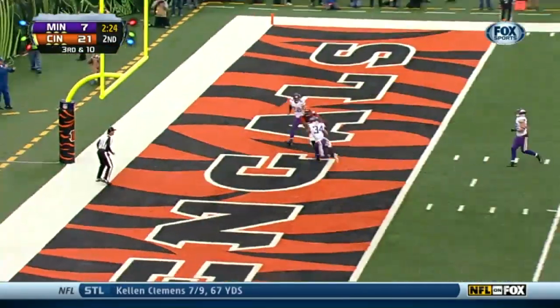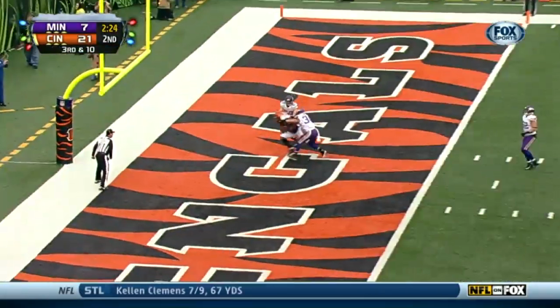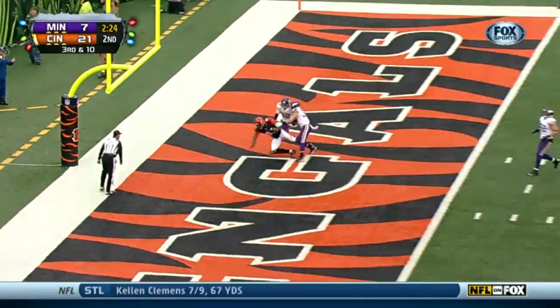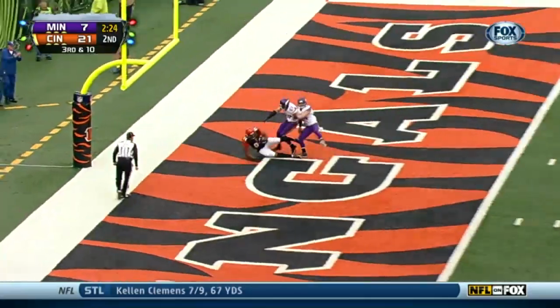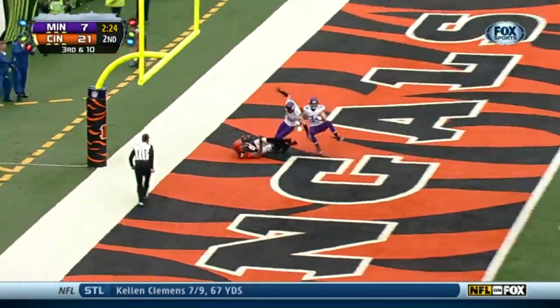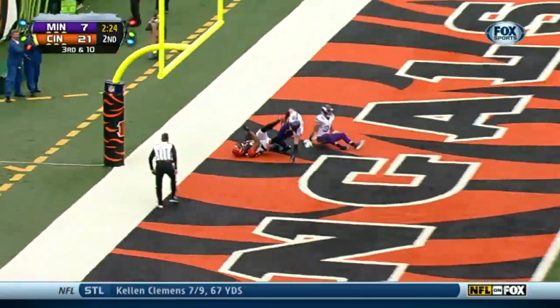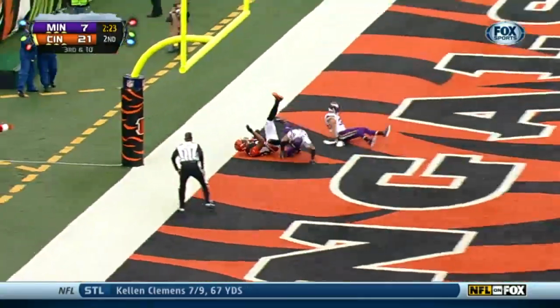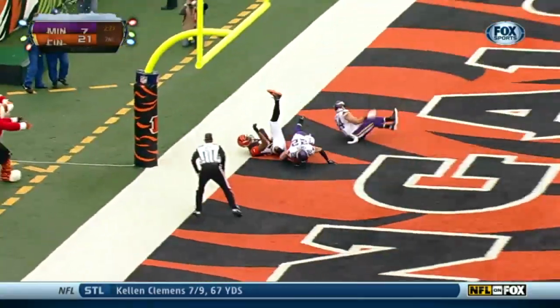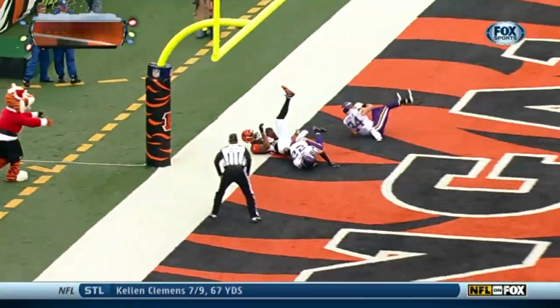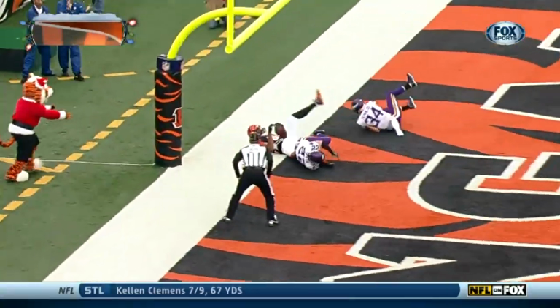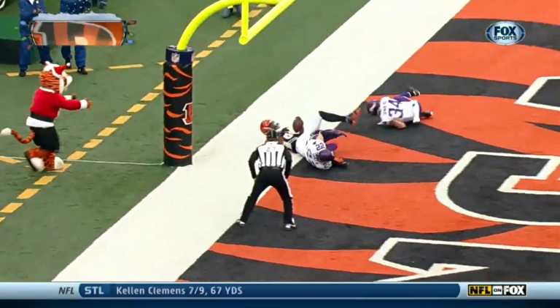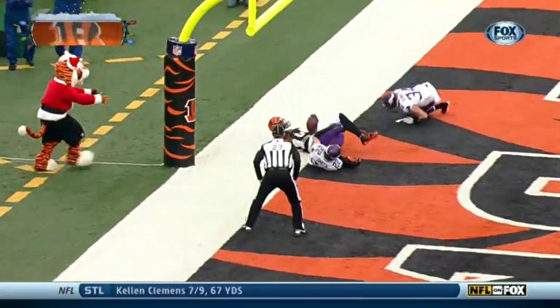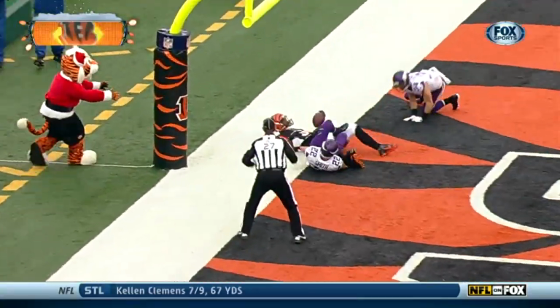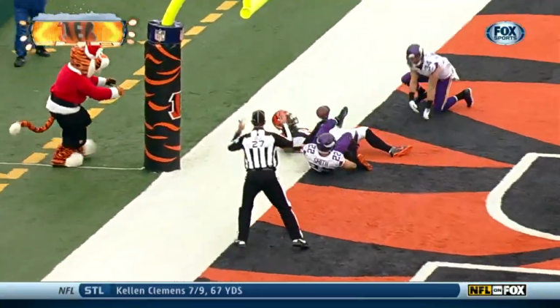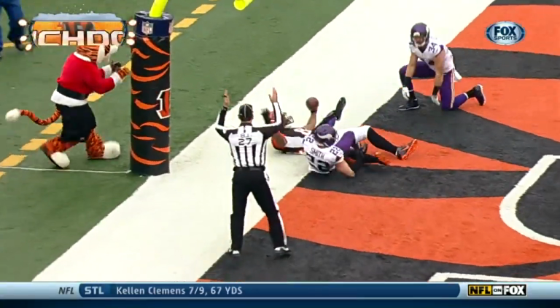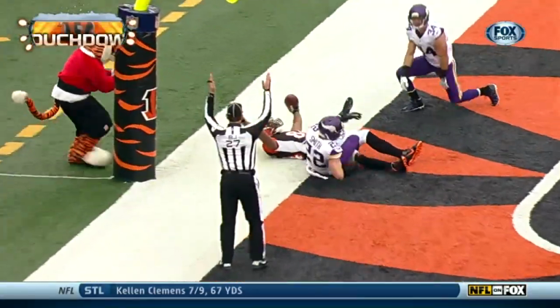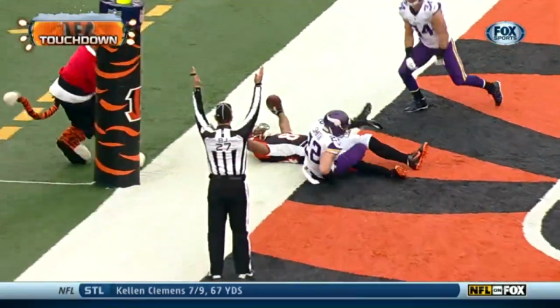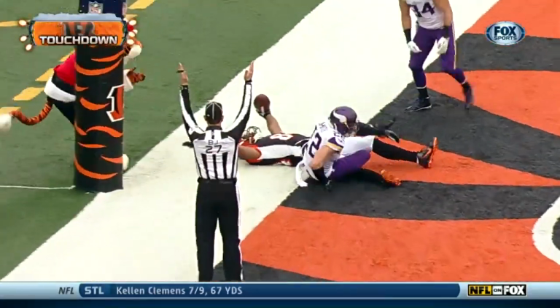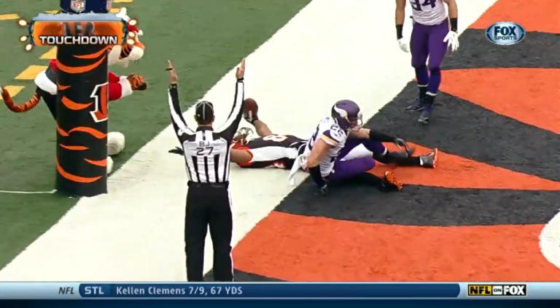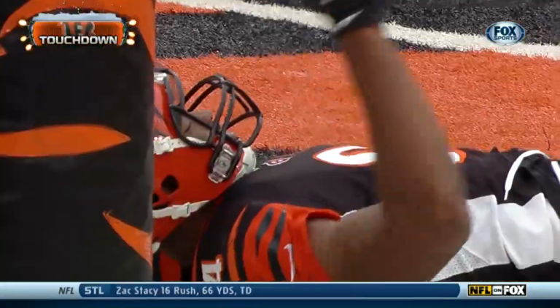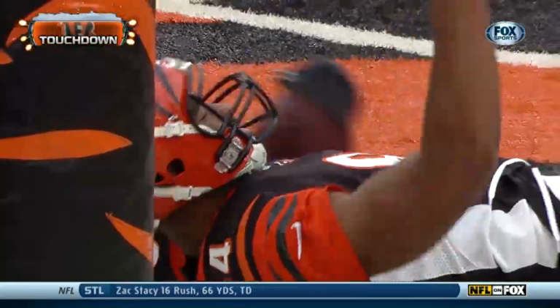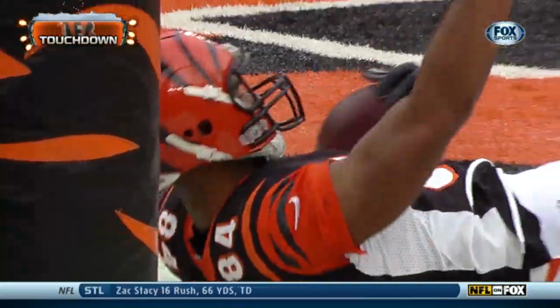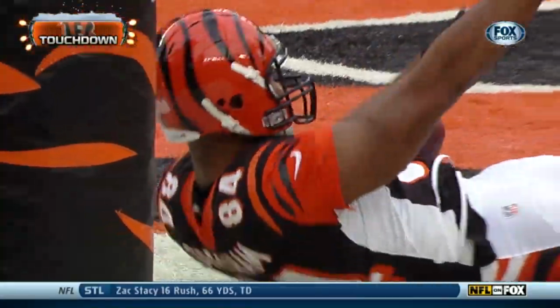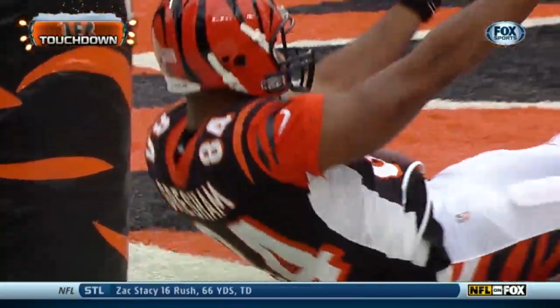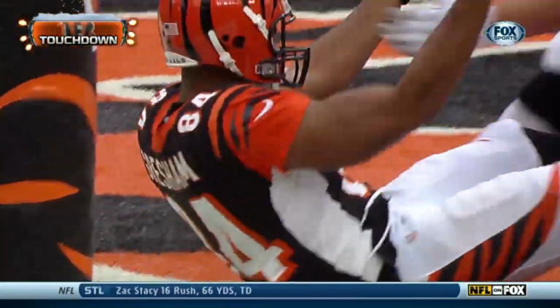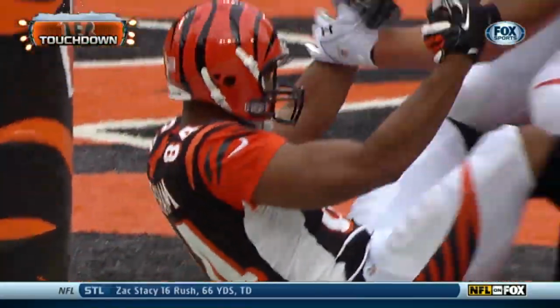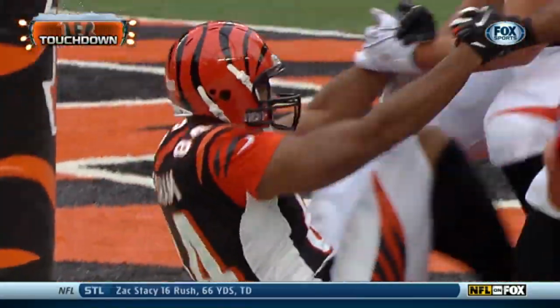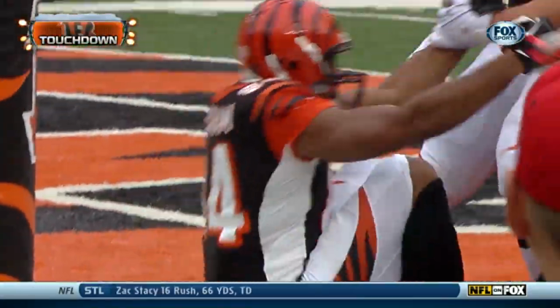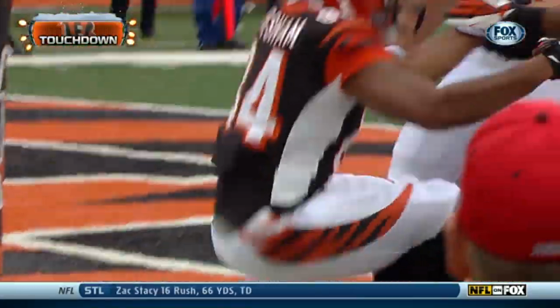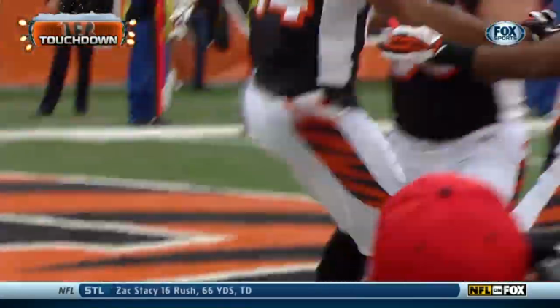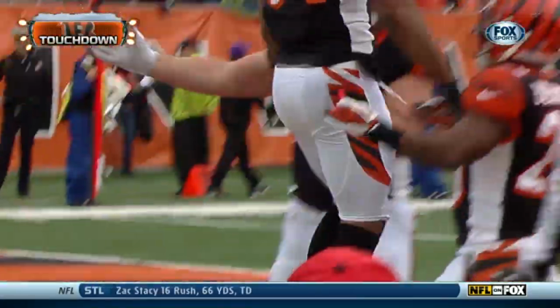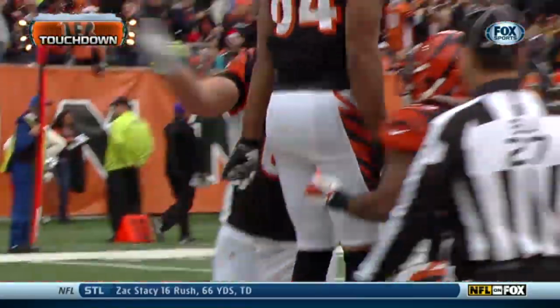Two Bengals possessions later. Dalton — this time Jermaine Gresham holds on. Cincinnati leads 28-7.